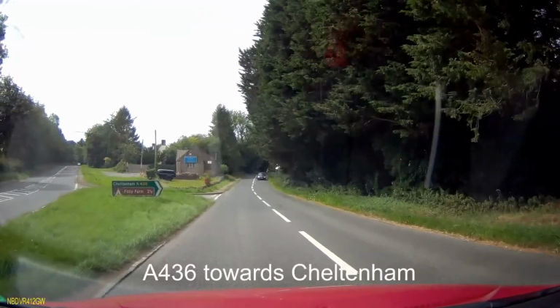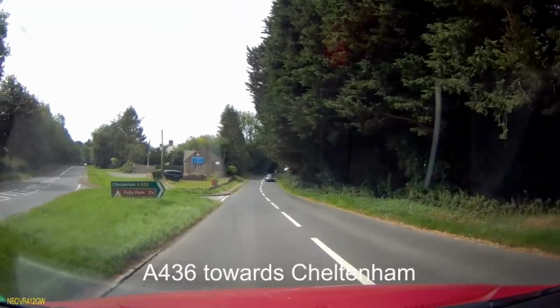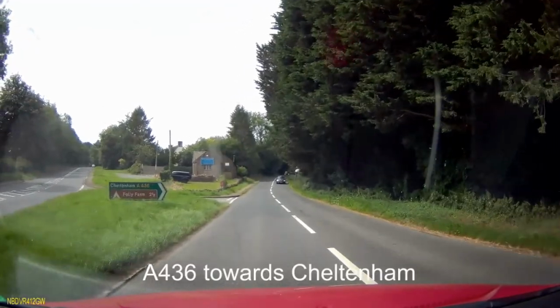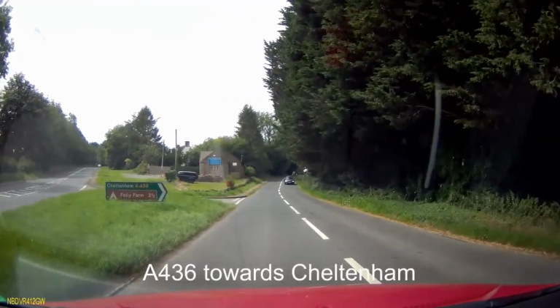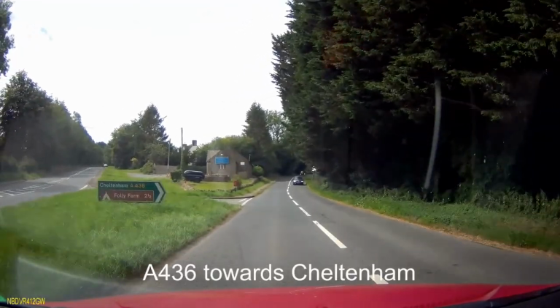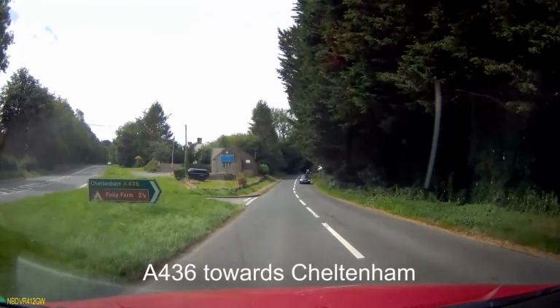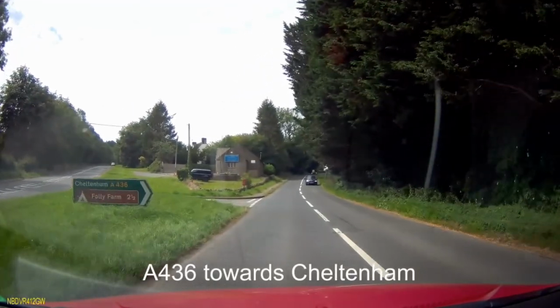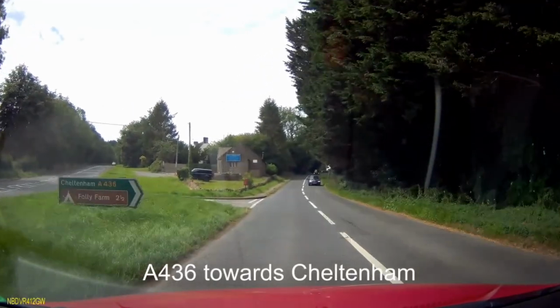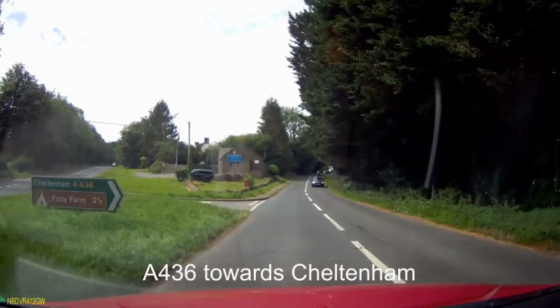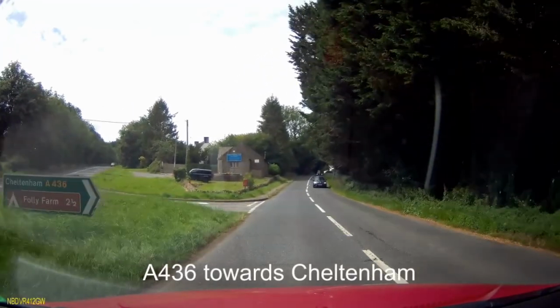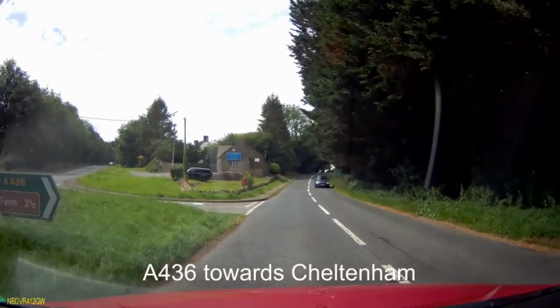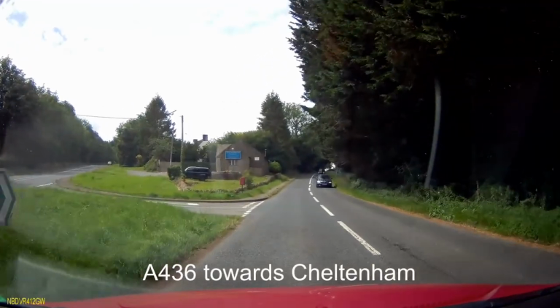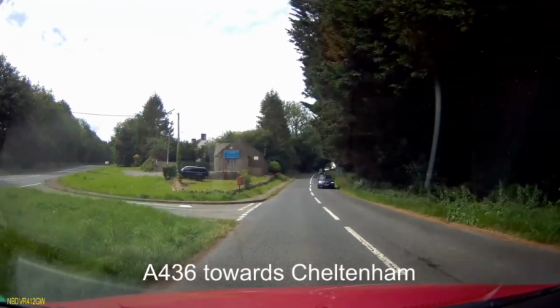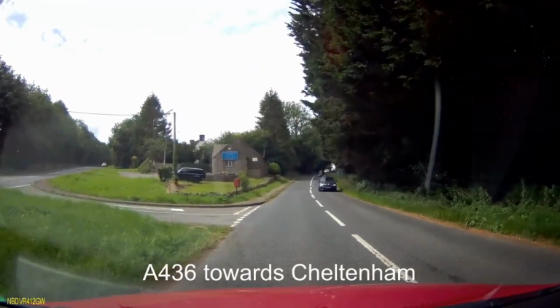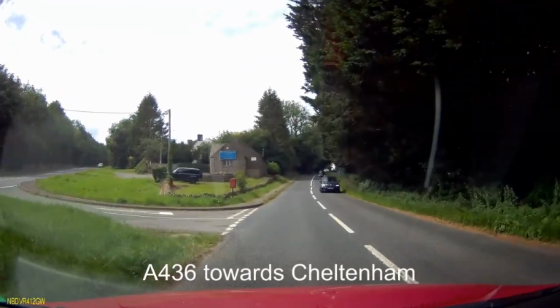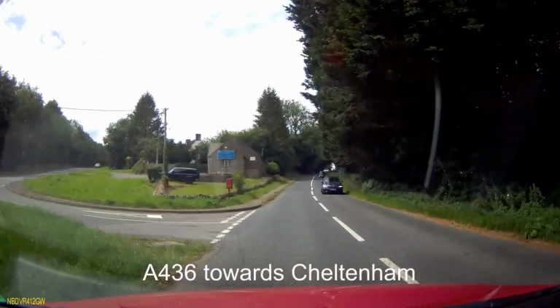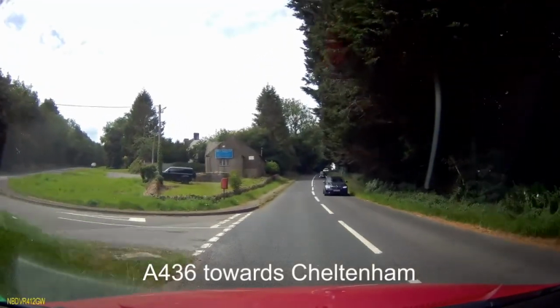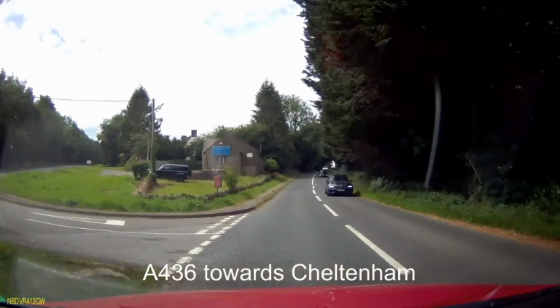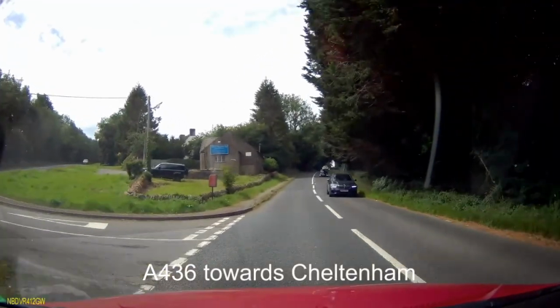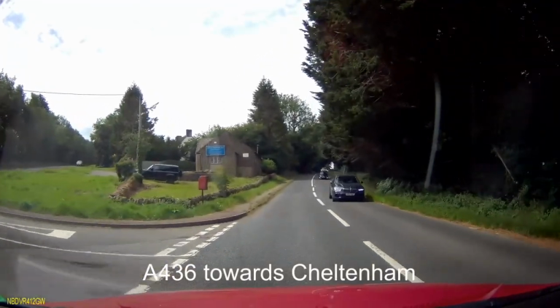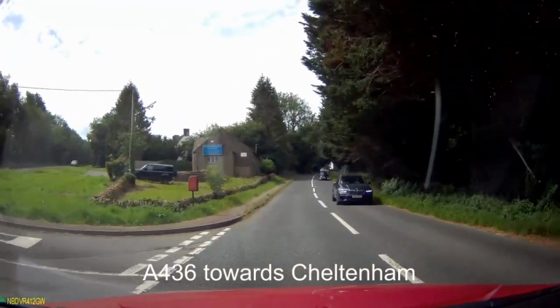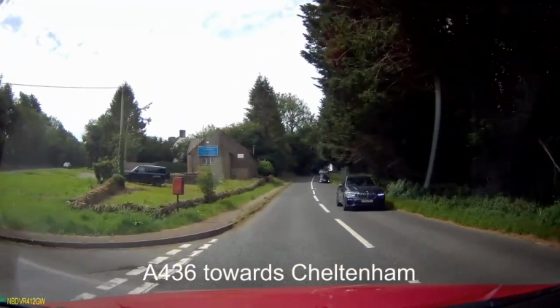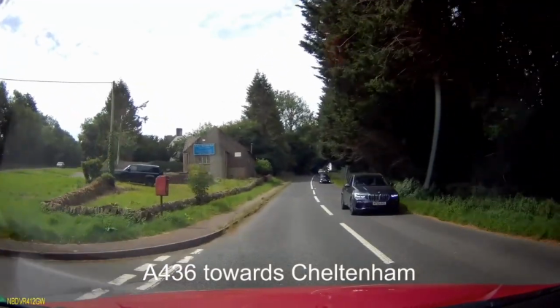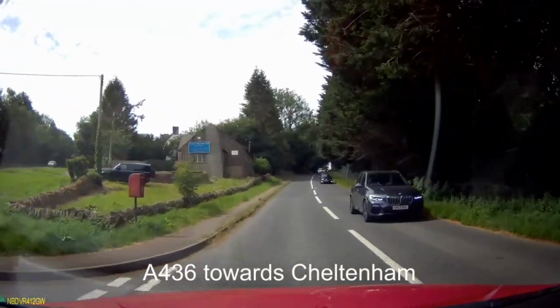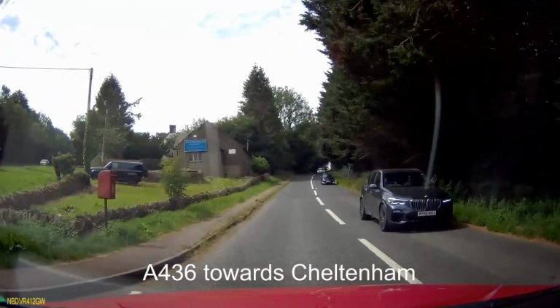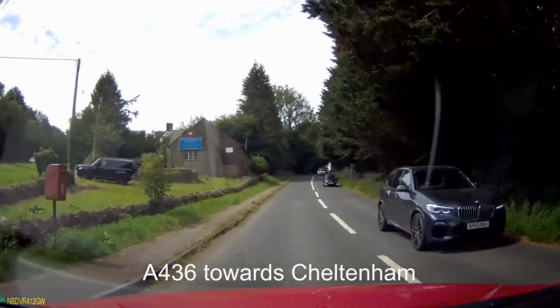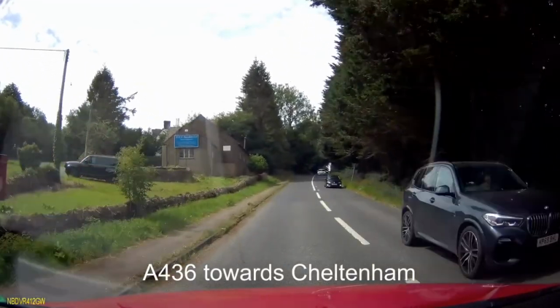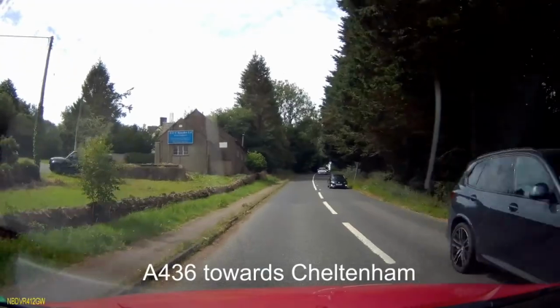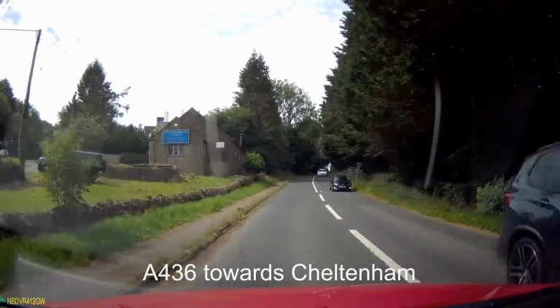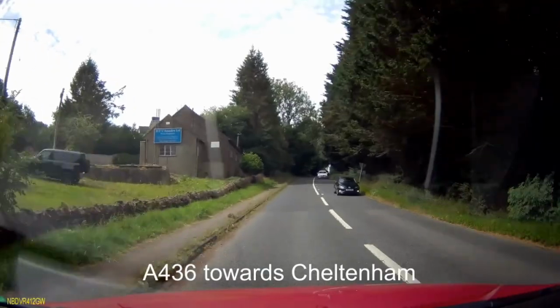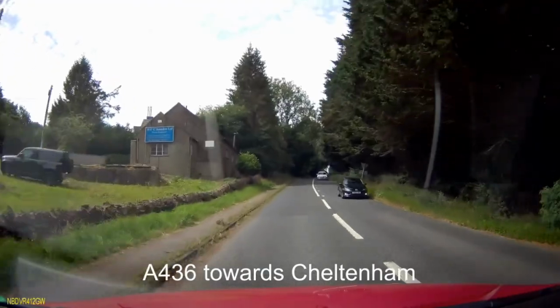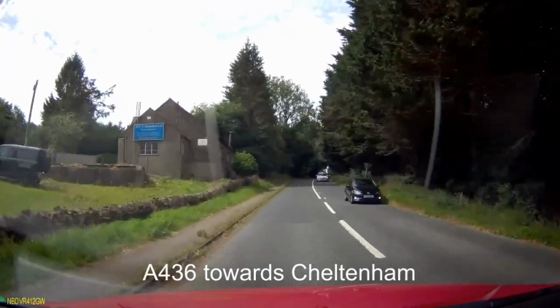Once you've made the turn you're on this road until the site entrance. It's 4.2 miles and there's nothing to worry about along here.